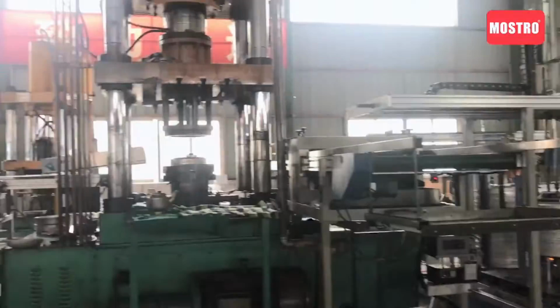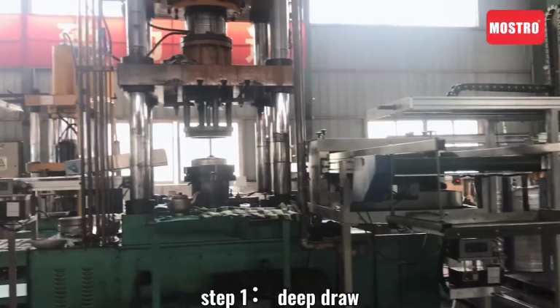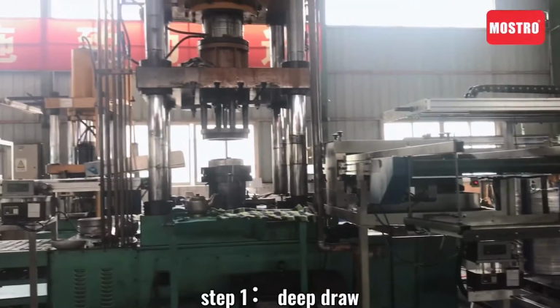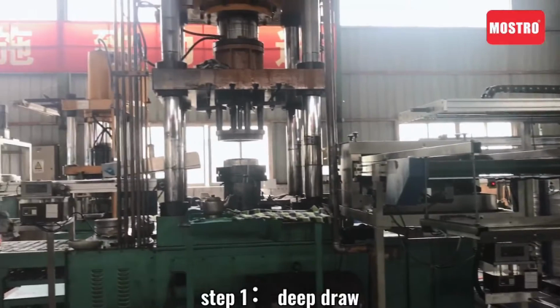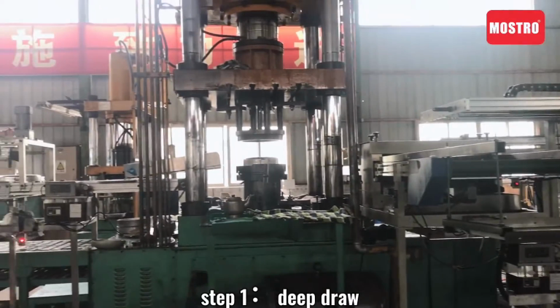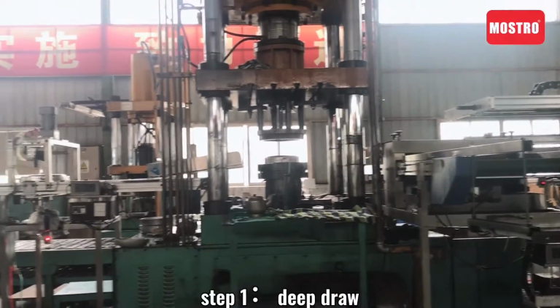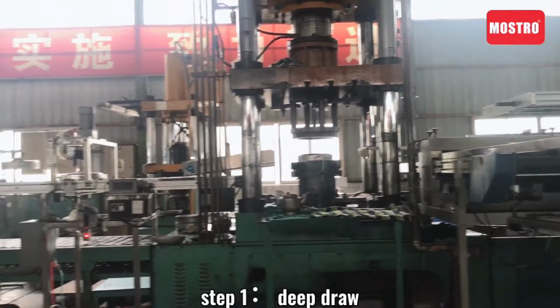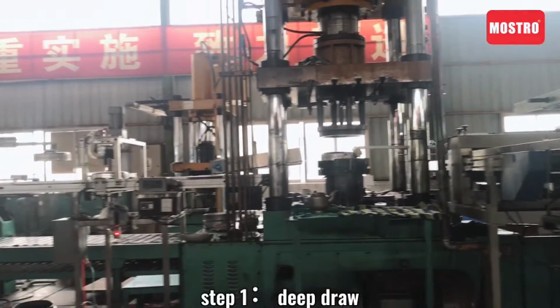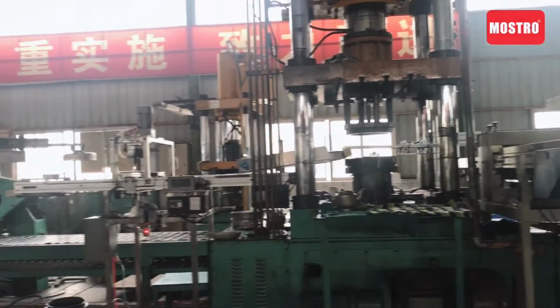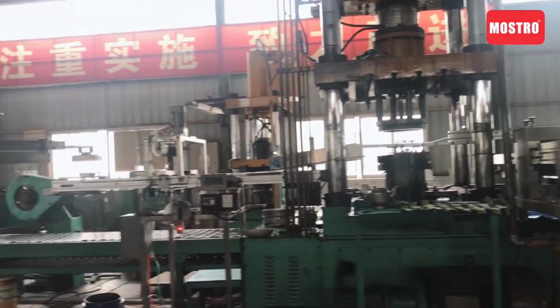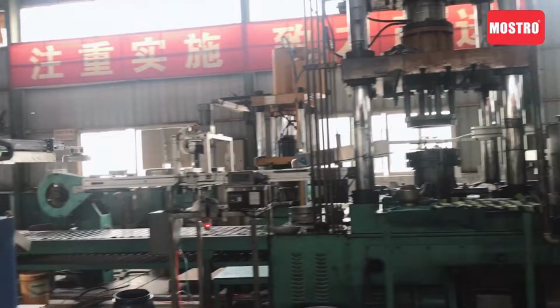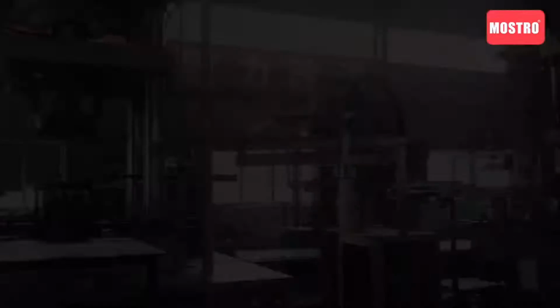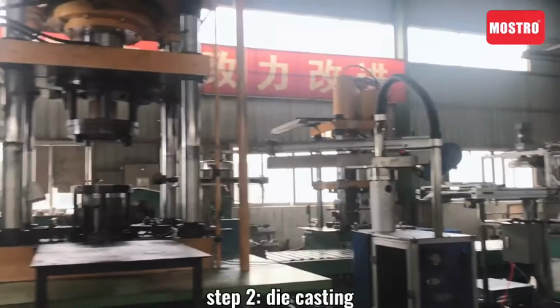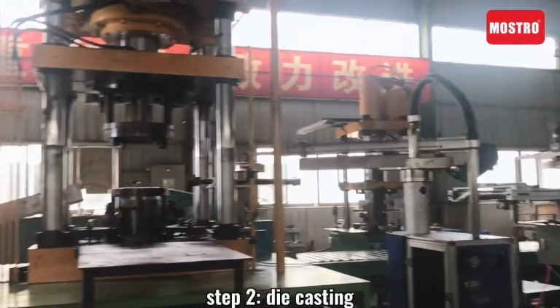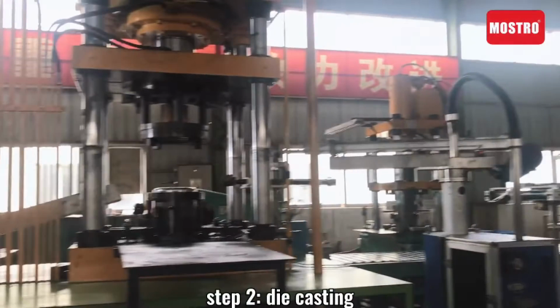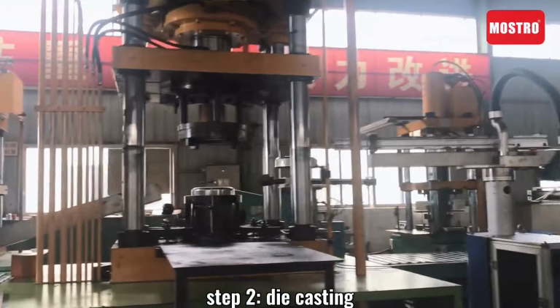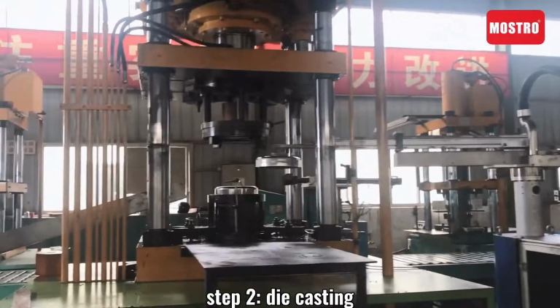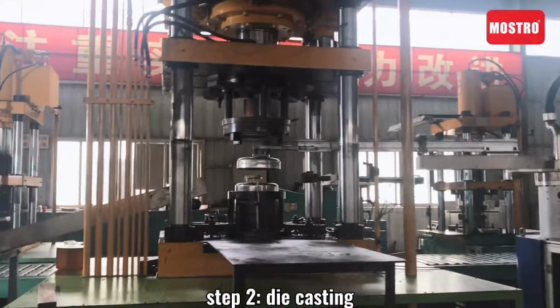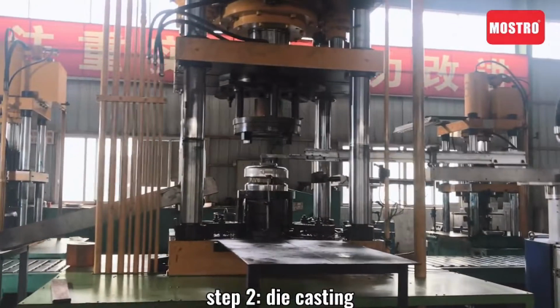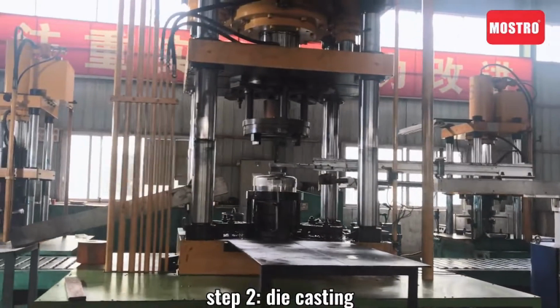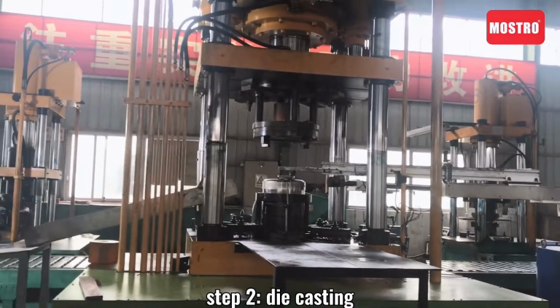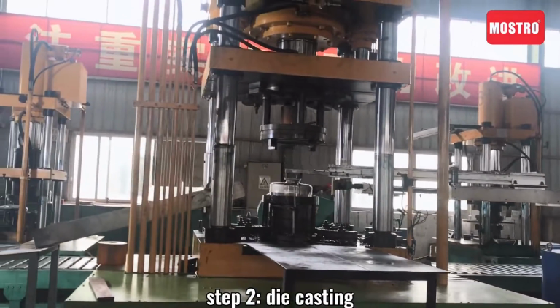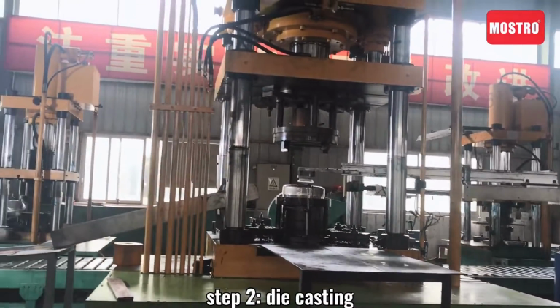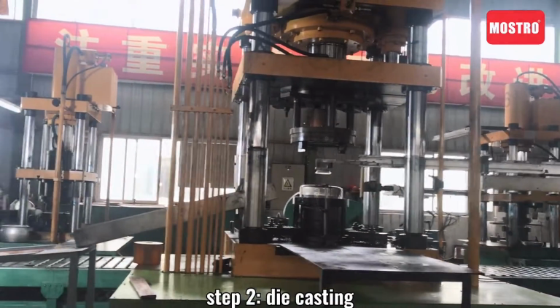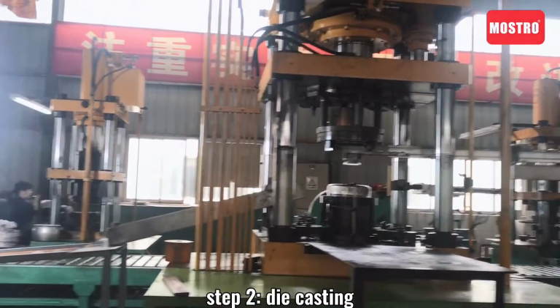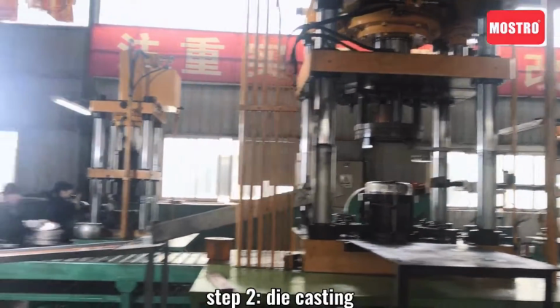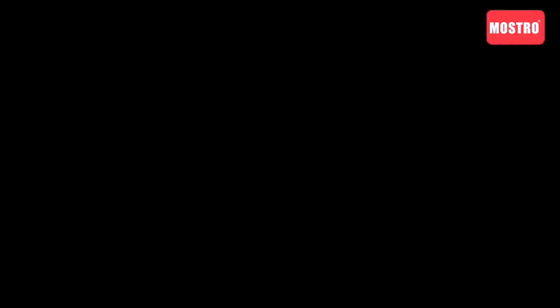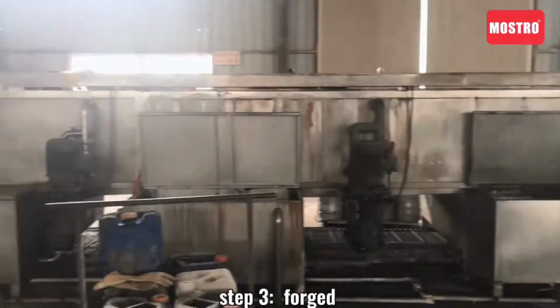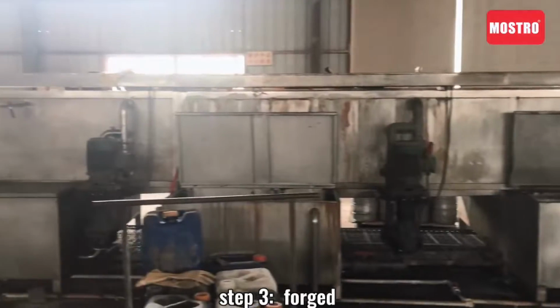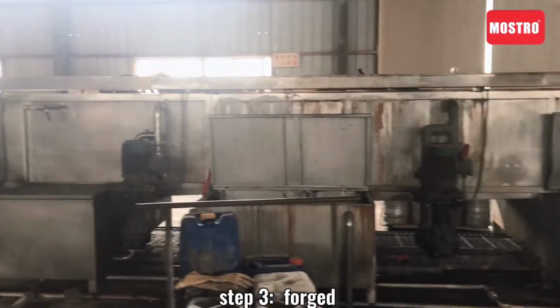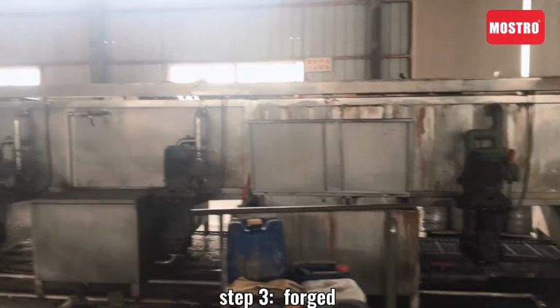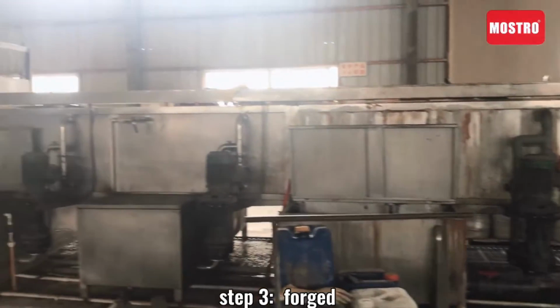One: deep draw. Second: die casting. Third: forging.